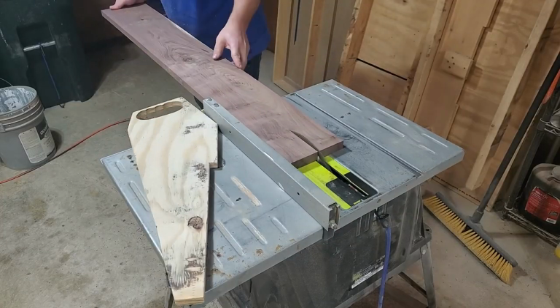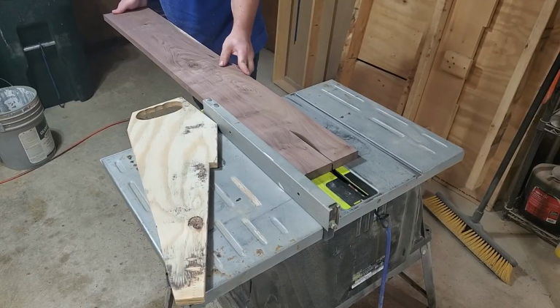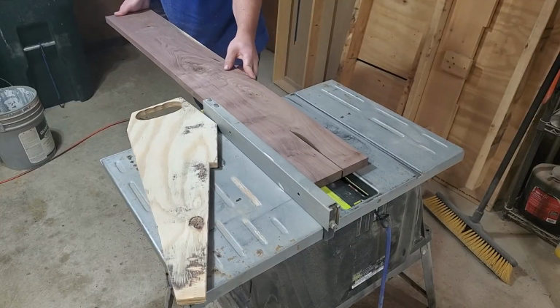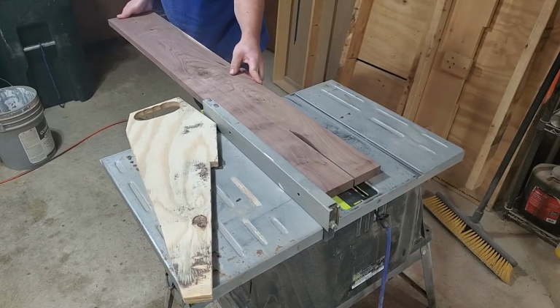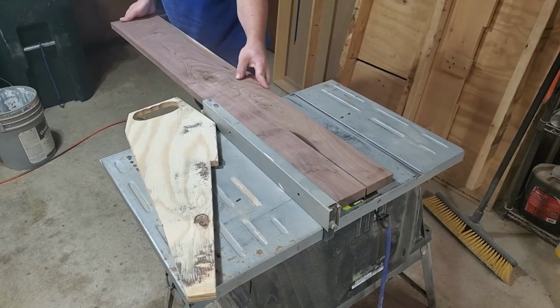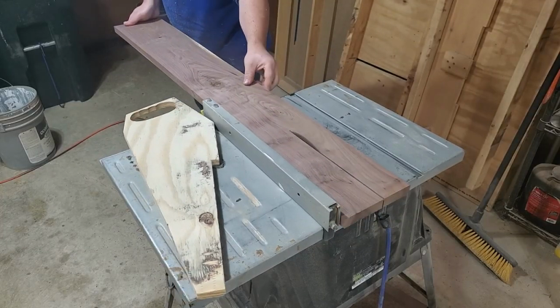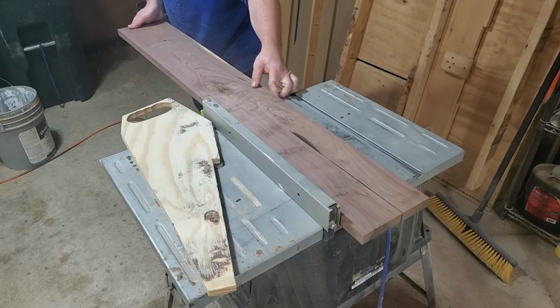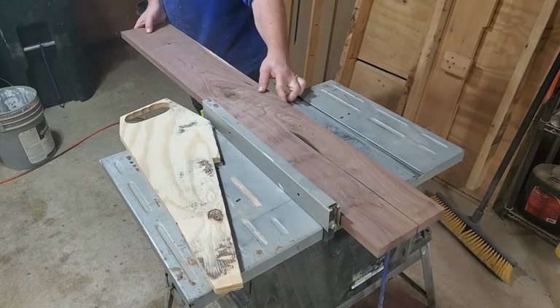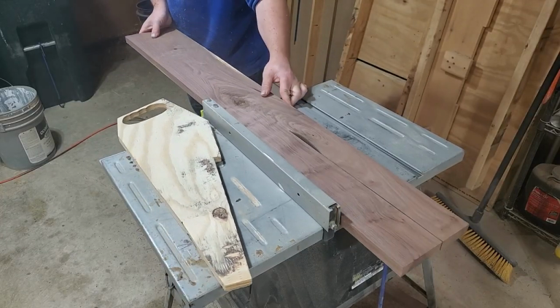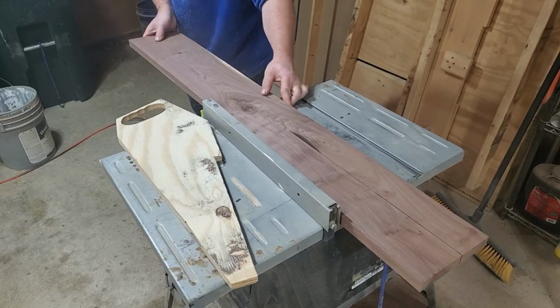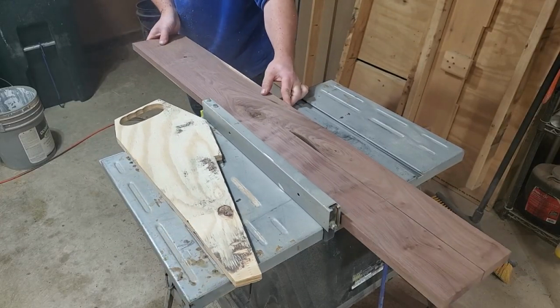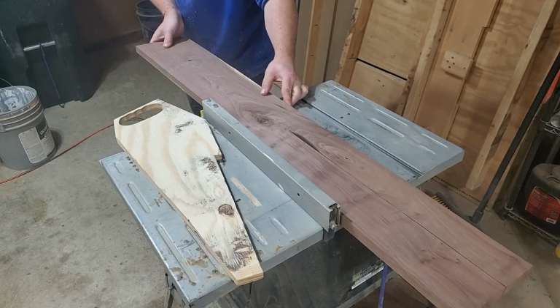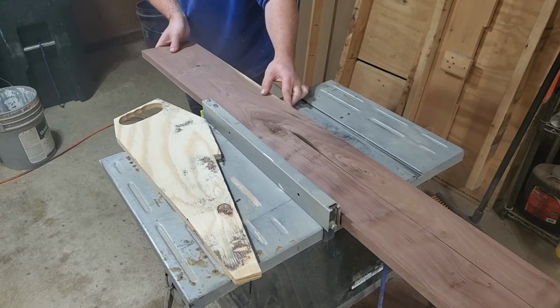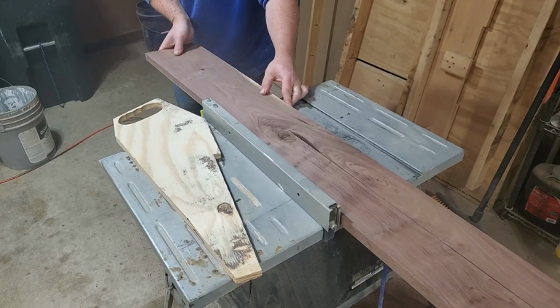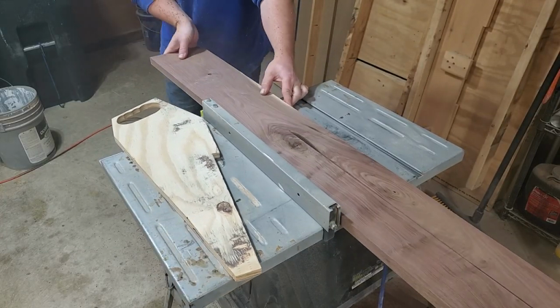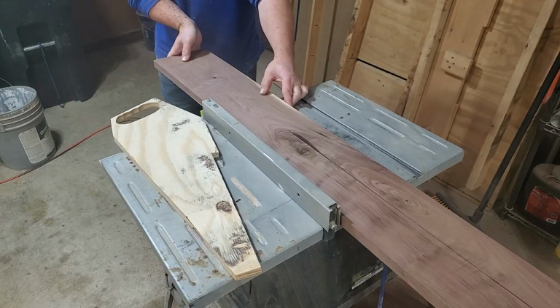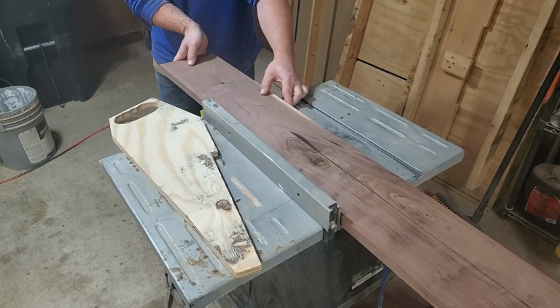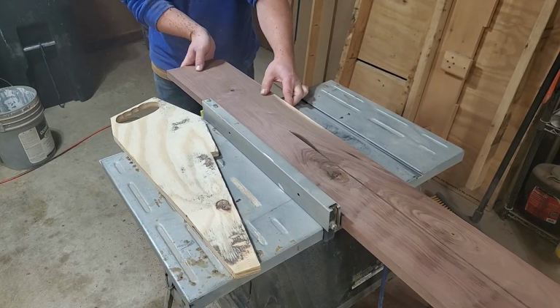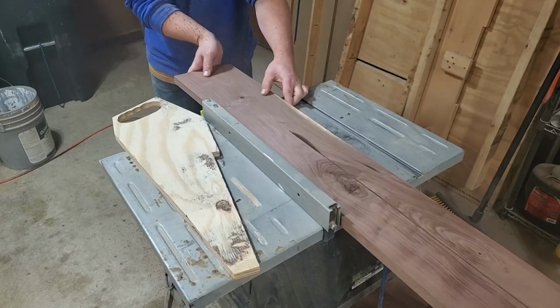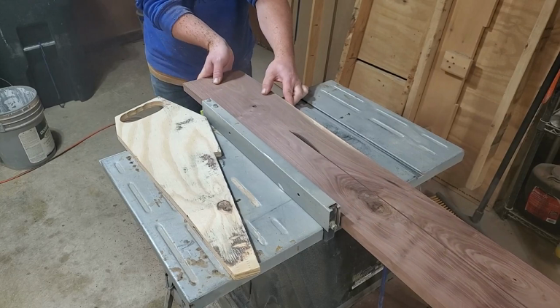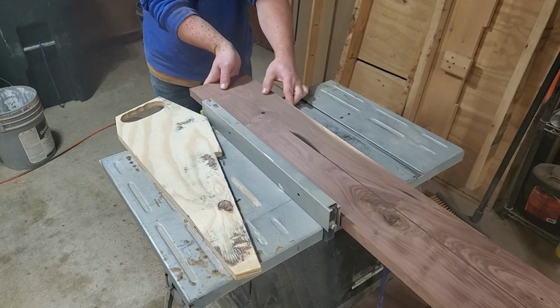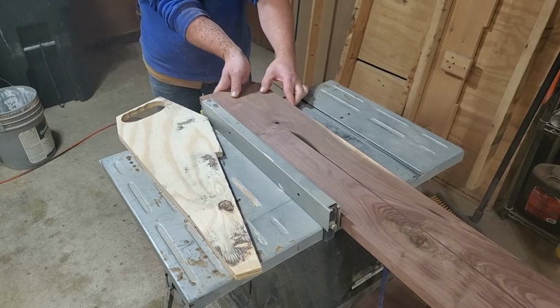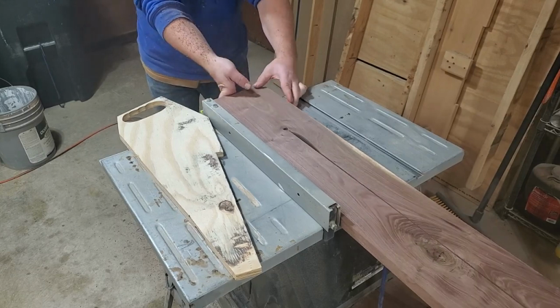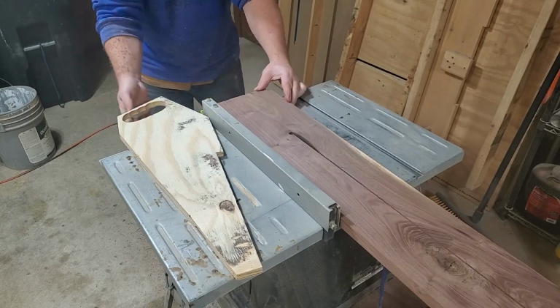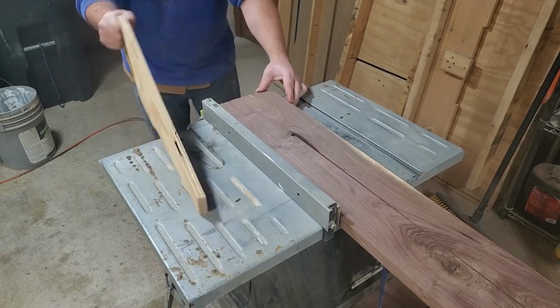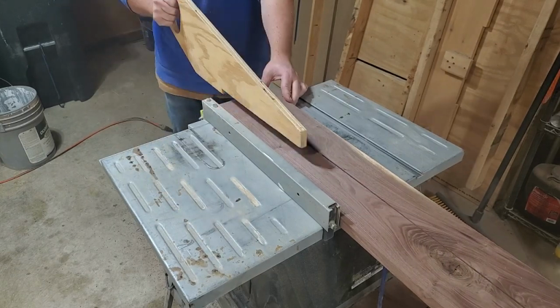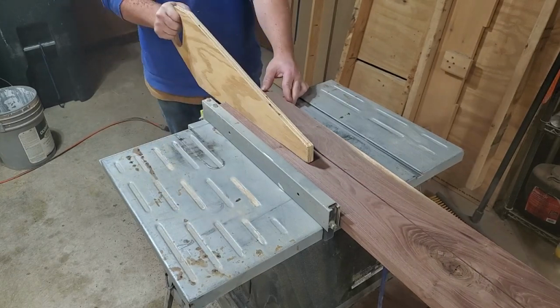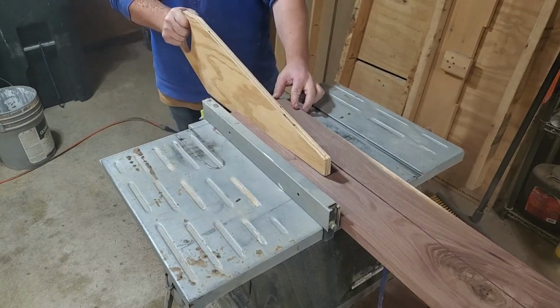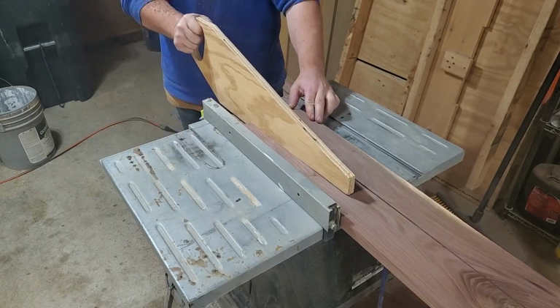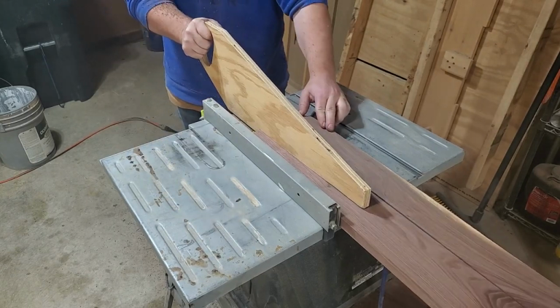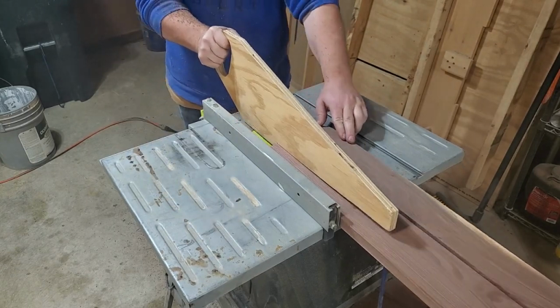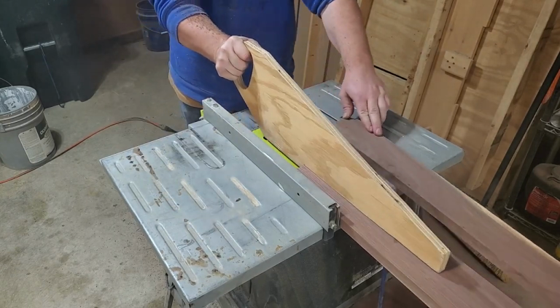Then I'll take these pieces over to the table saw and start feeding it some wood to get these pieces down to the width that I need.